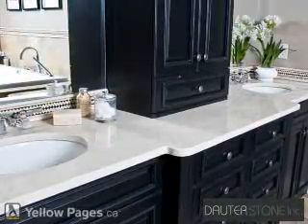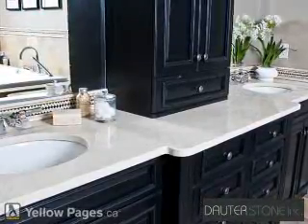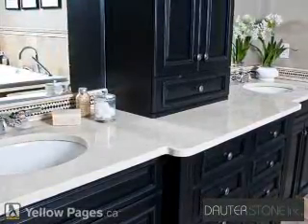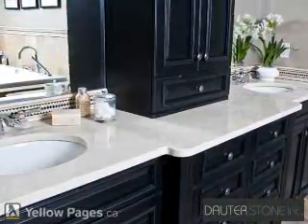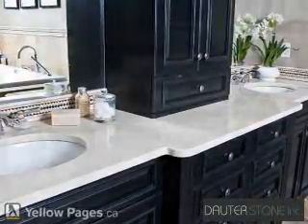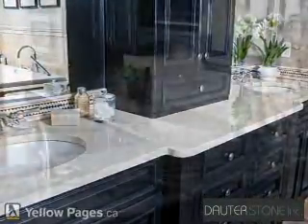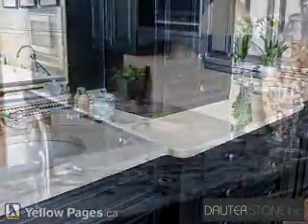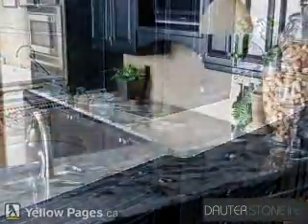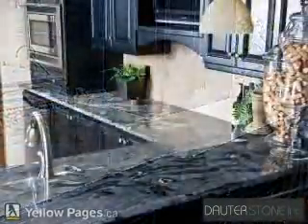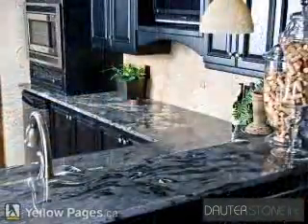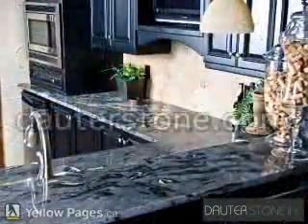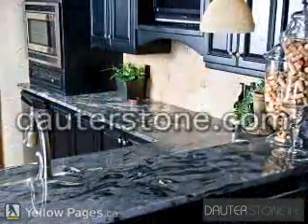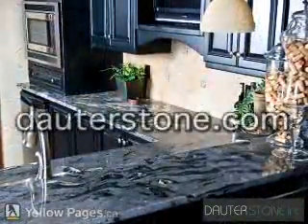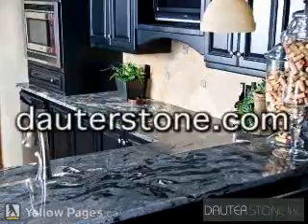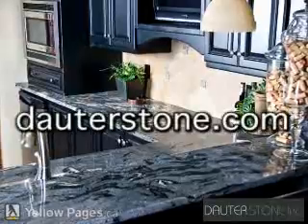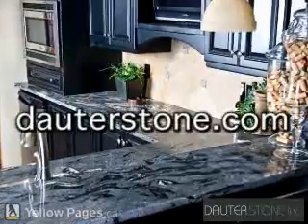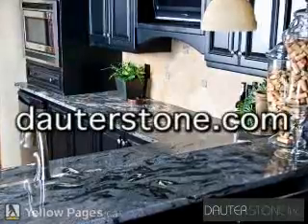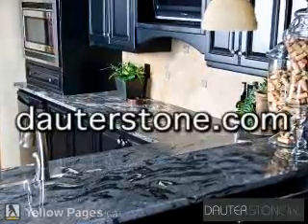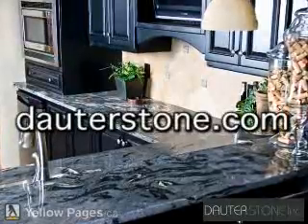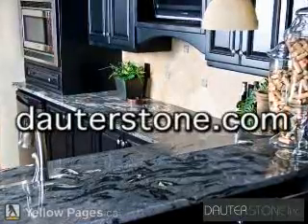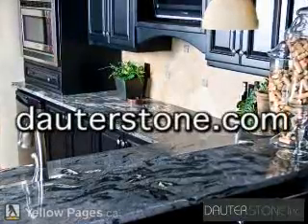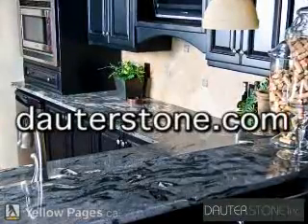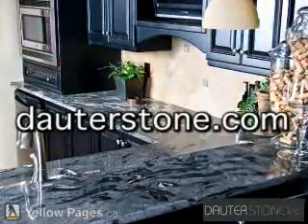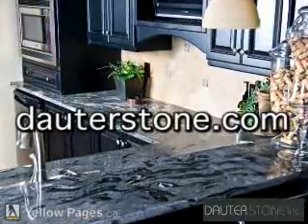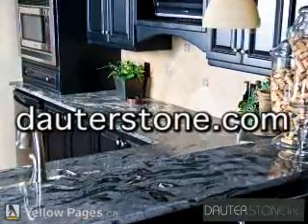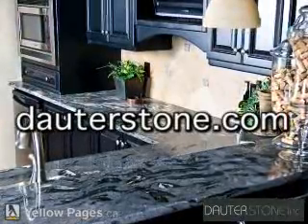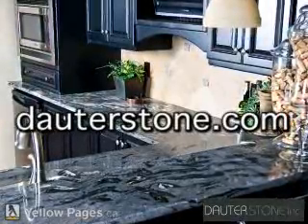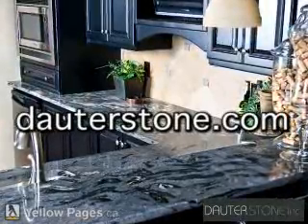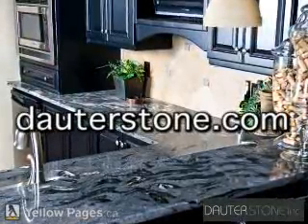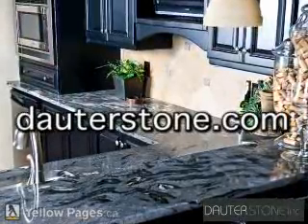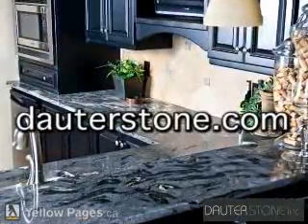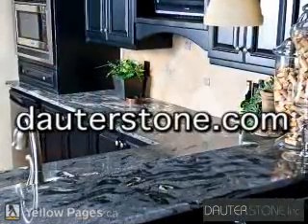Samples and free estimates are always available. Visit our website at daughterstone.com to find out how to enhance your home with natural stone.